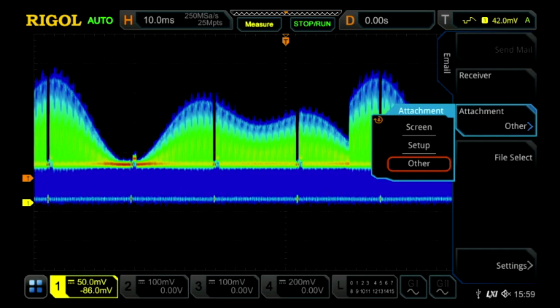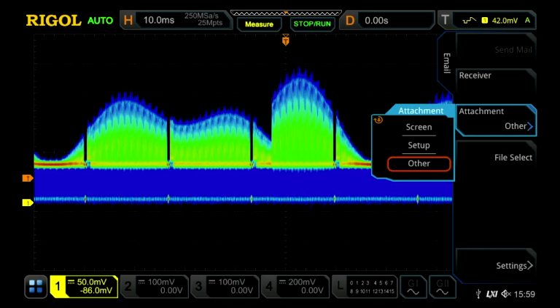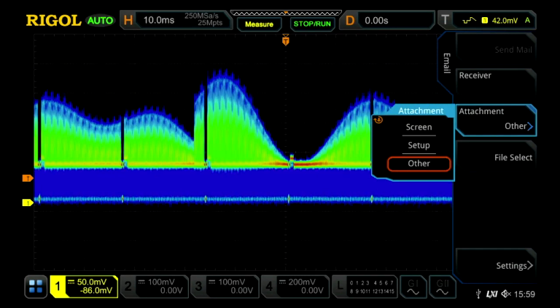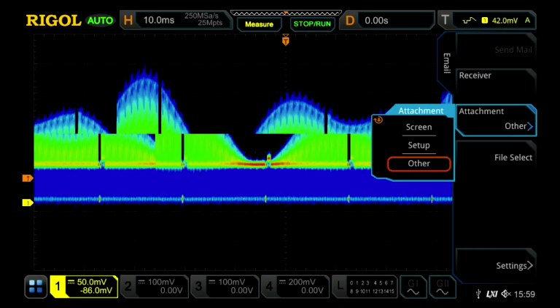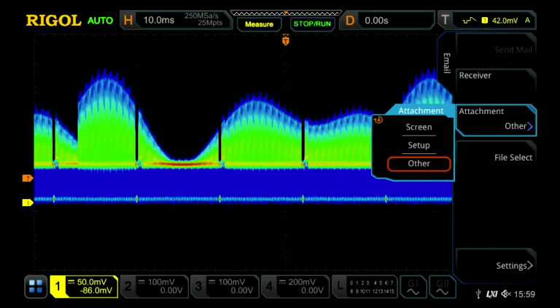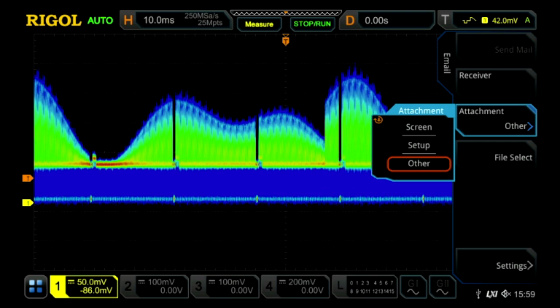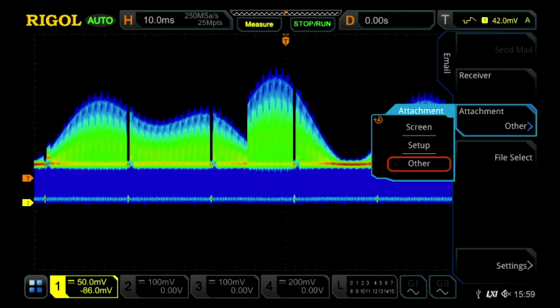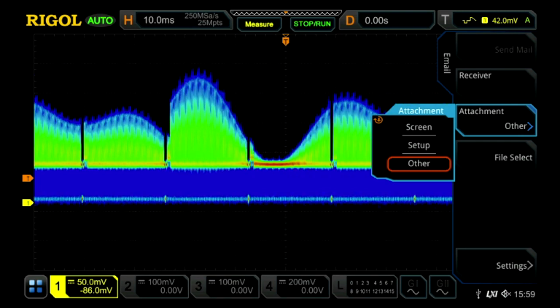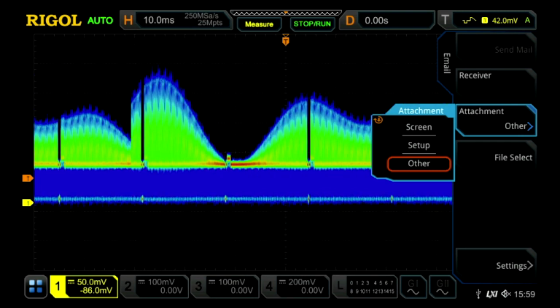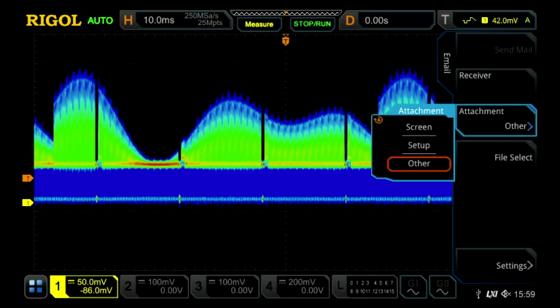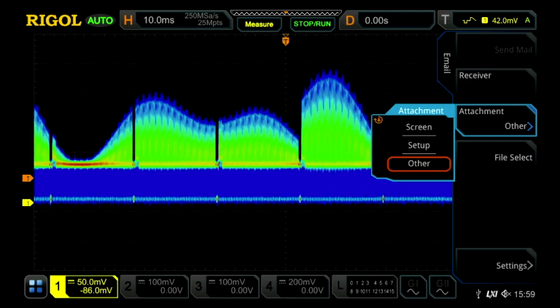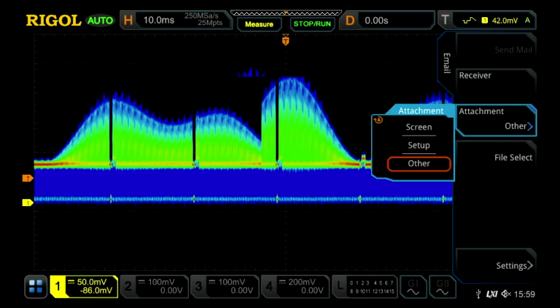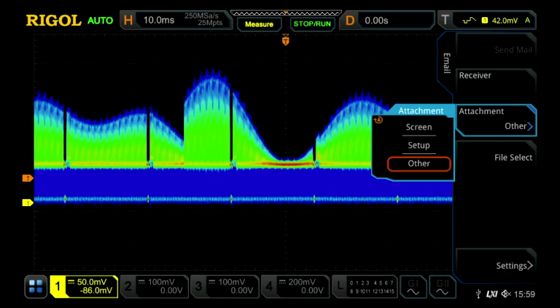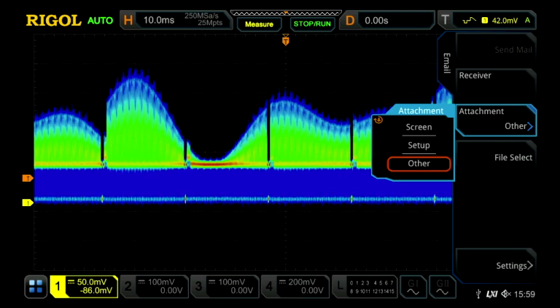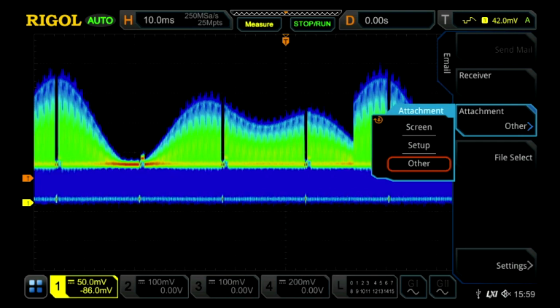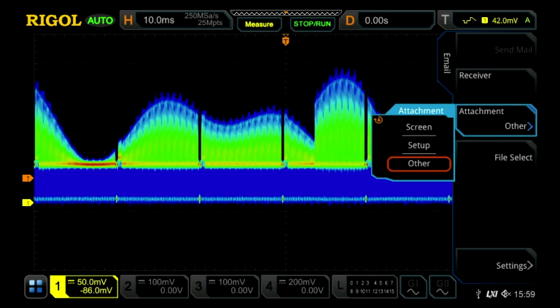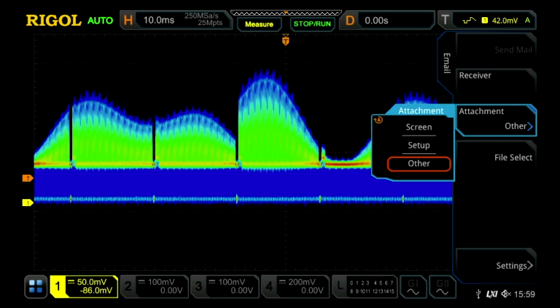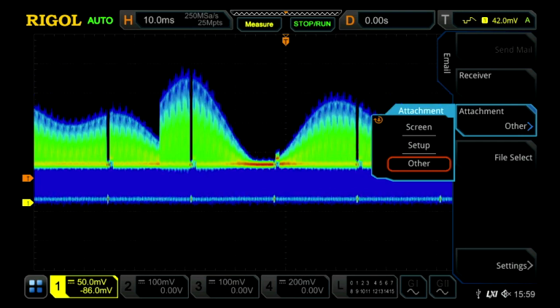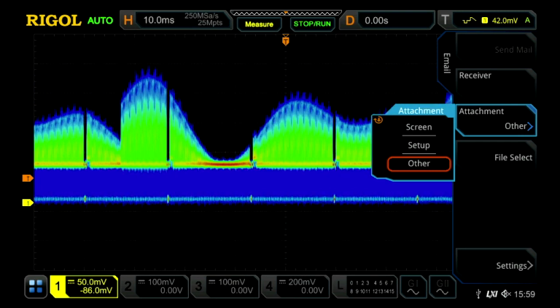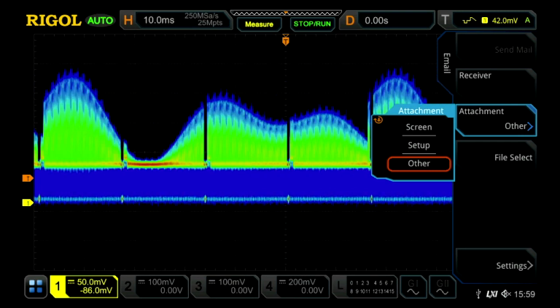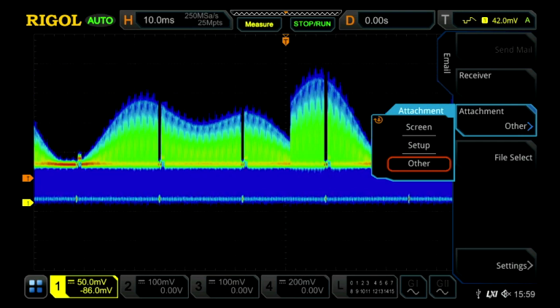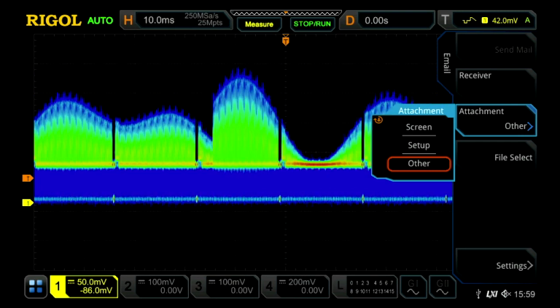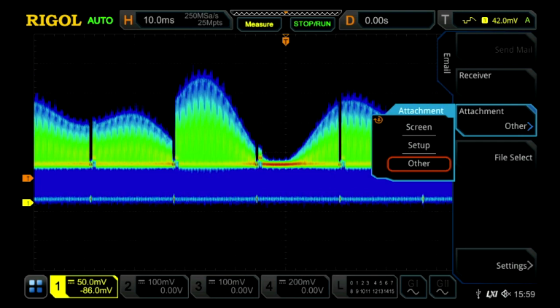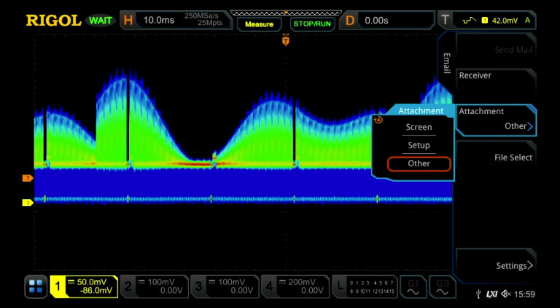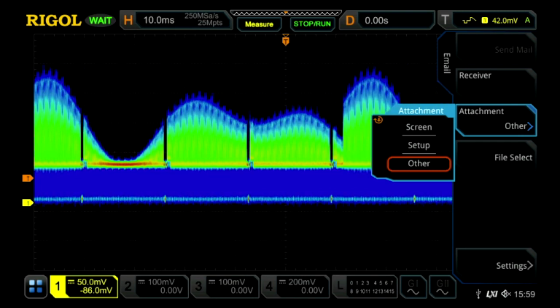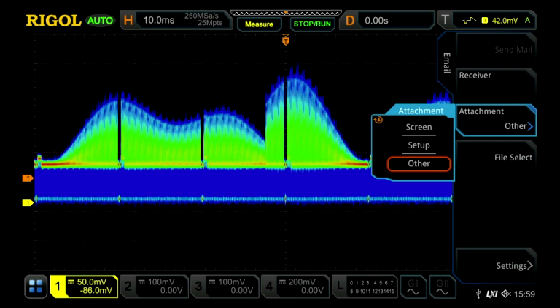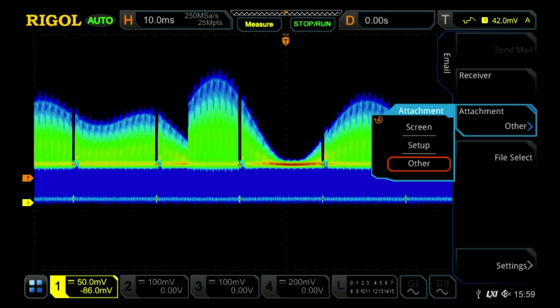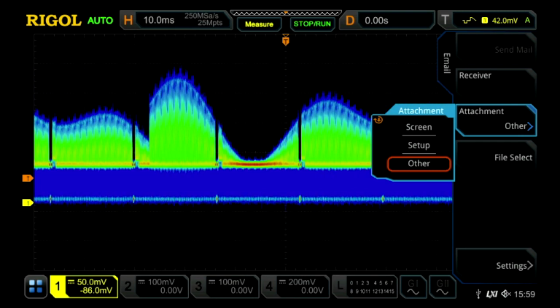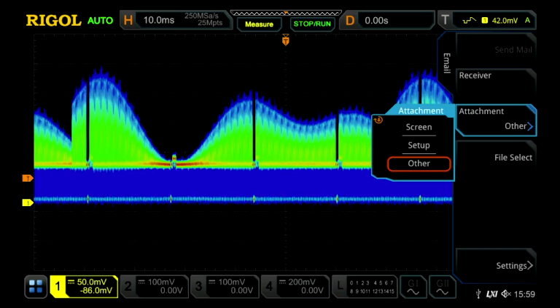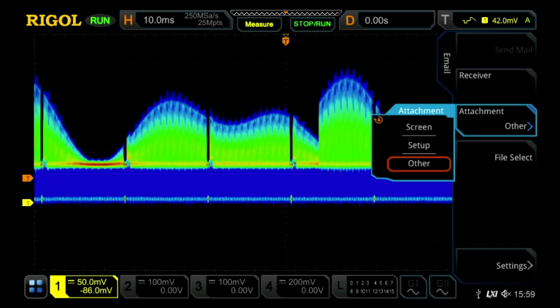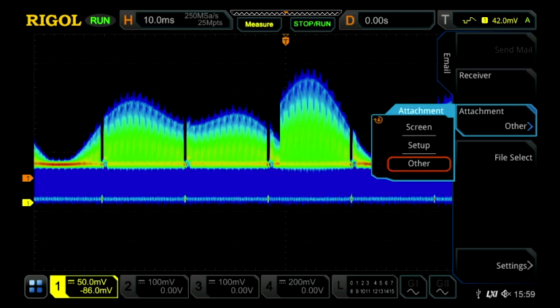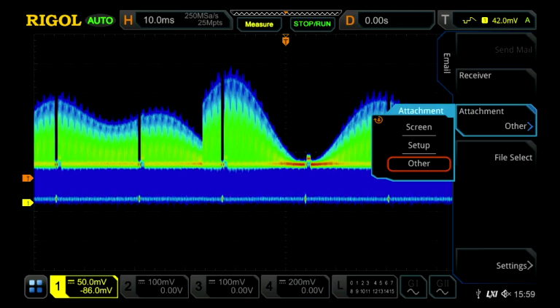The 7000 series network capabilities make it easier to capture and archive your test data from your bench to your computer.